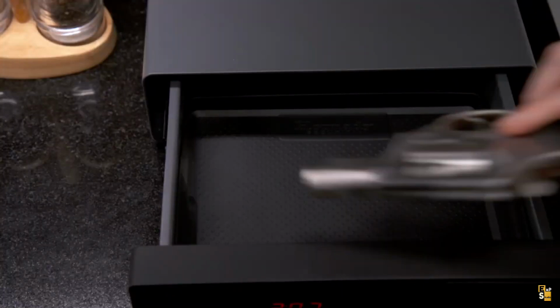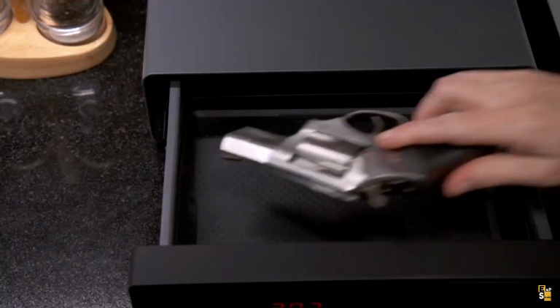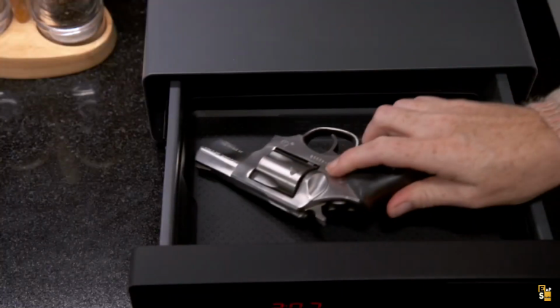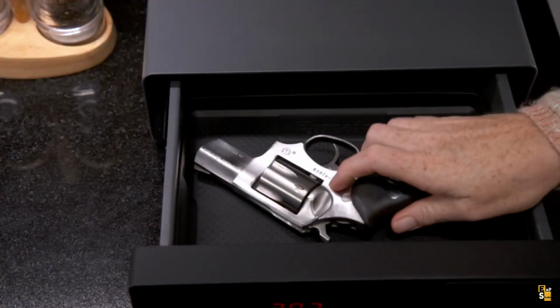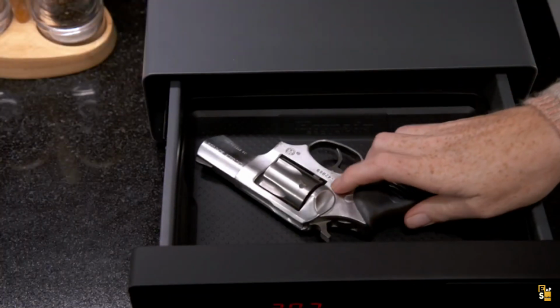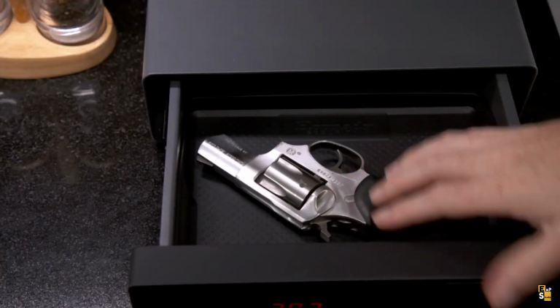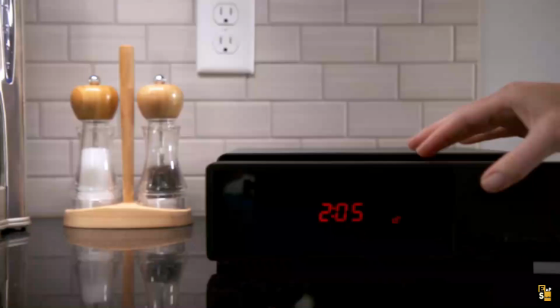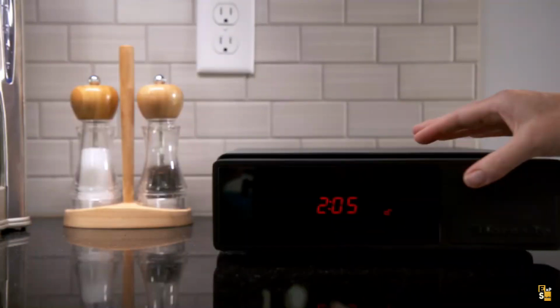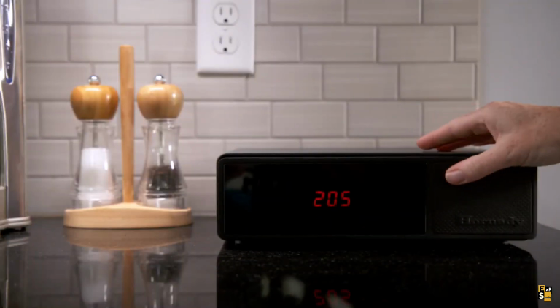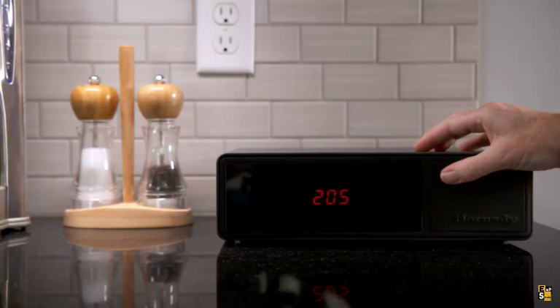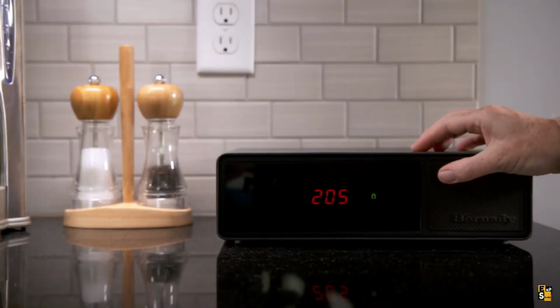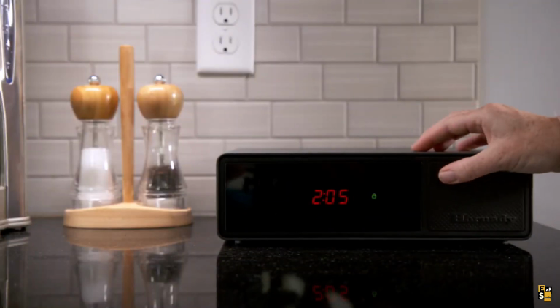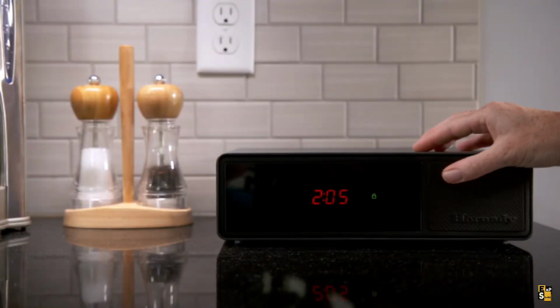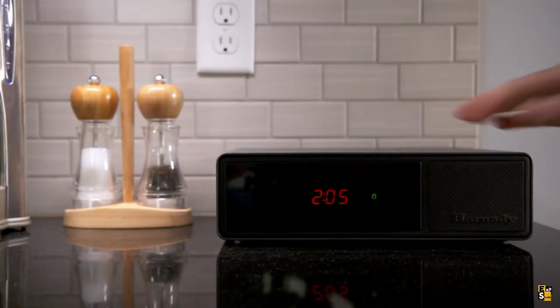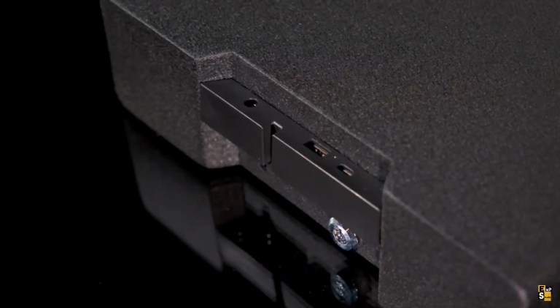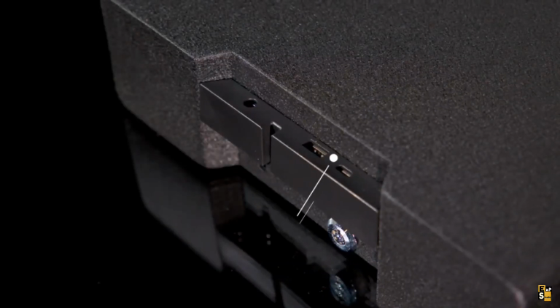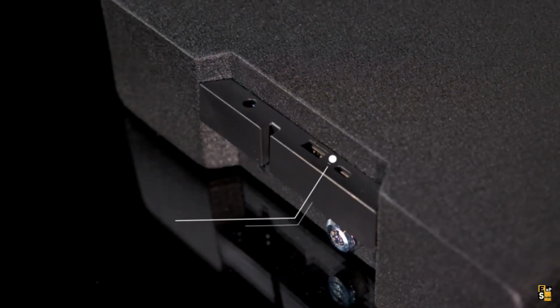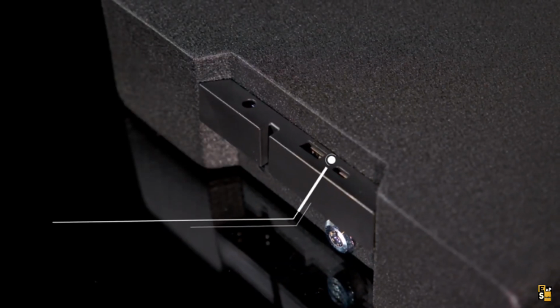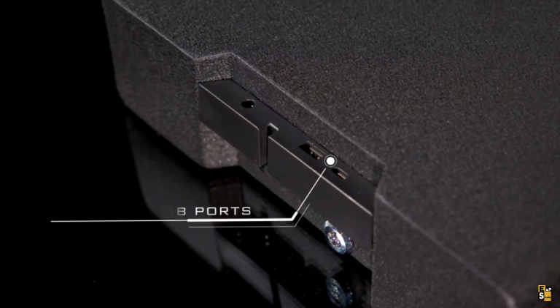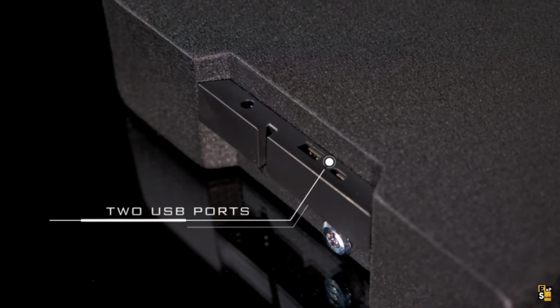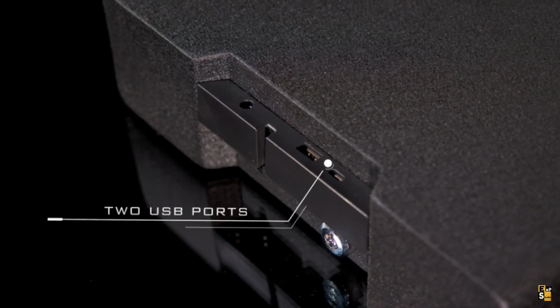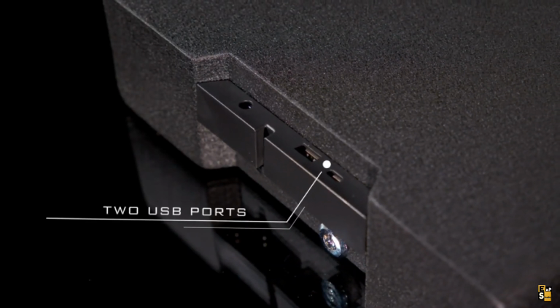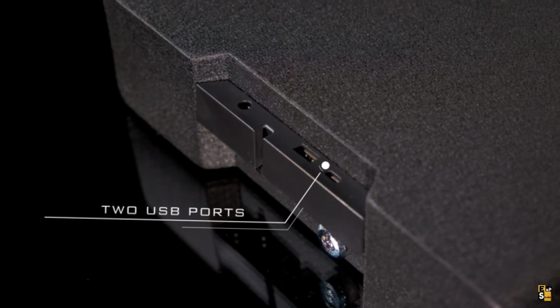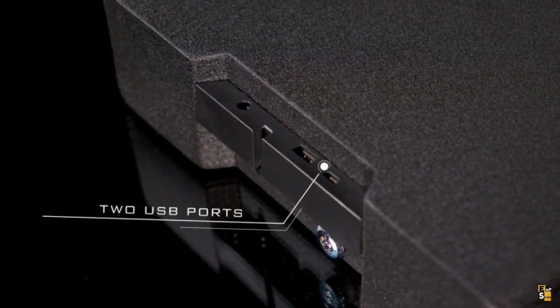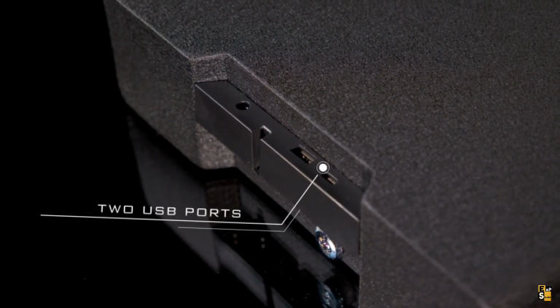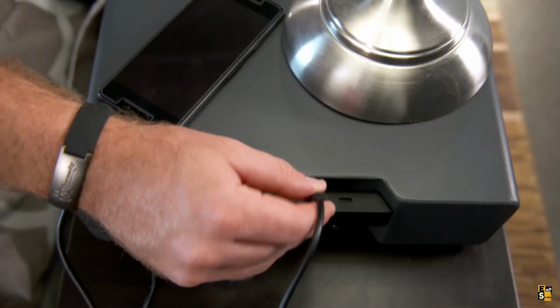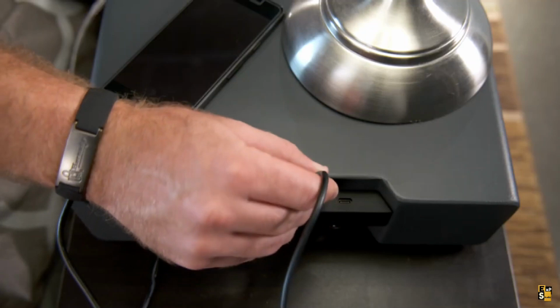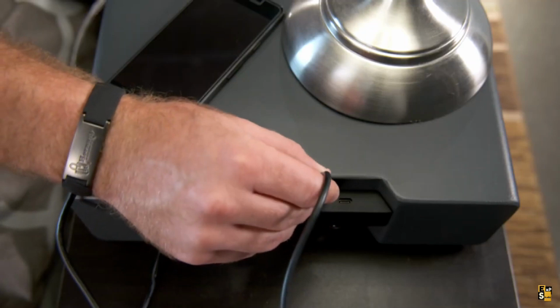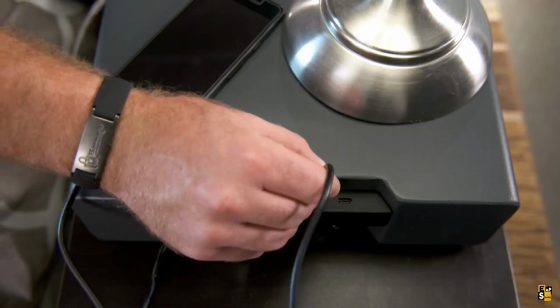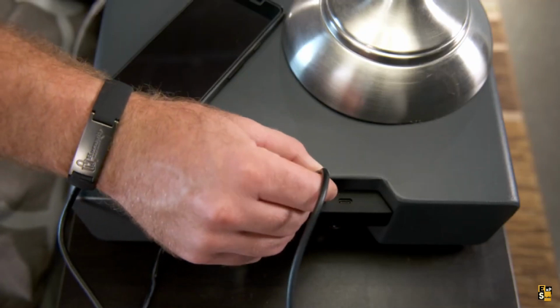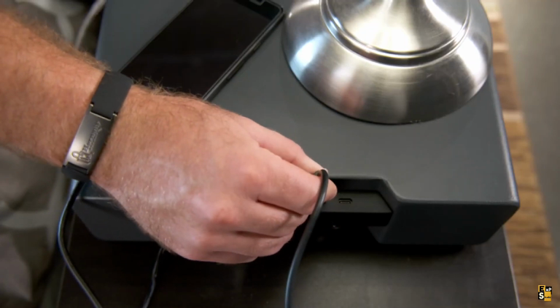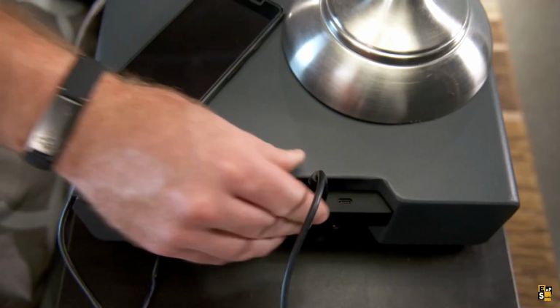For enhanced security, you can also utilize a security cable, safeguarding your safe against theft.